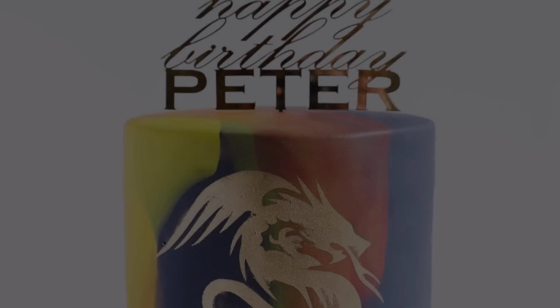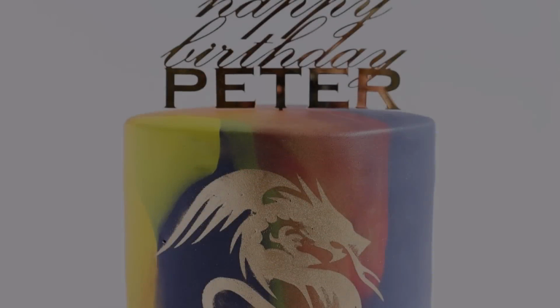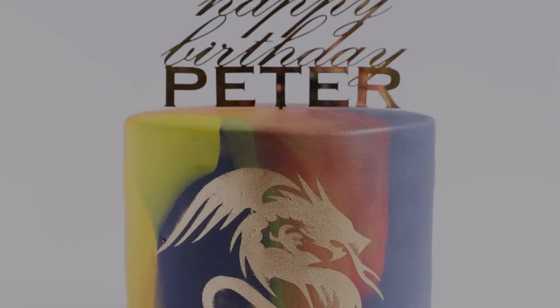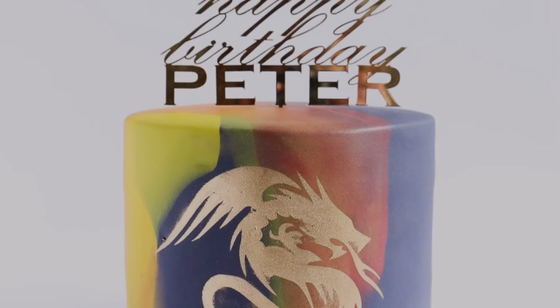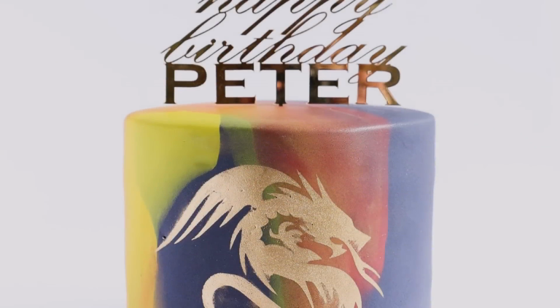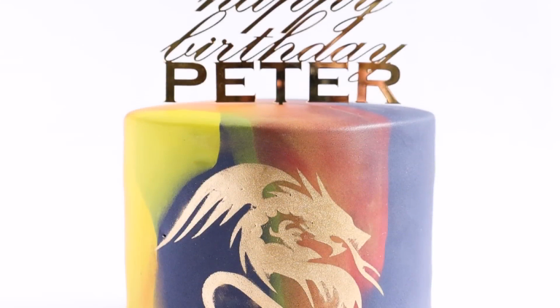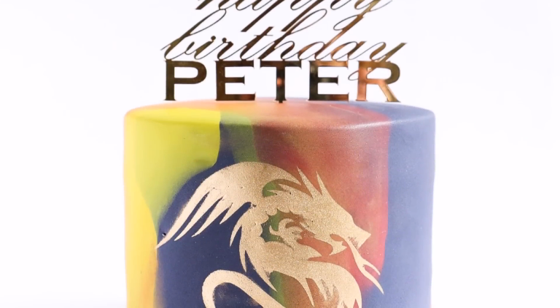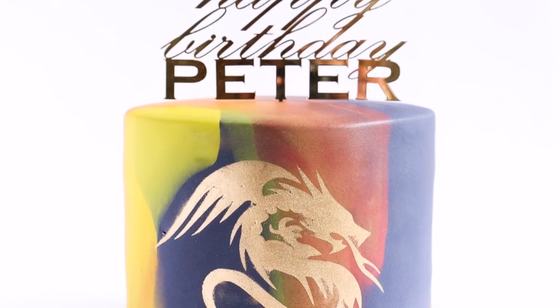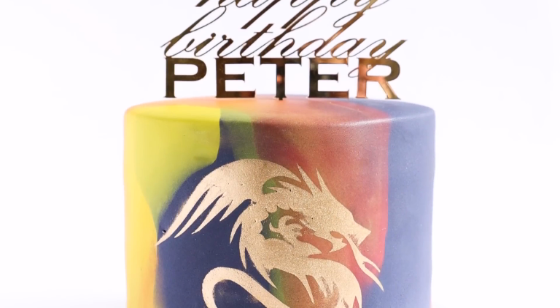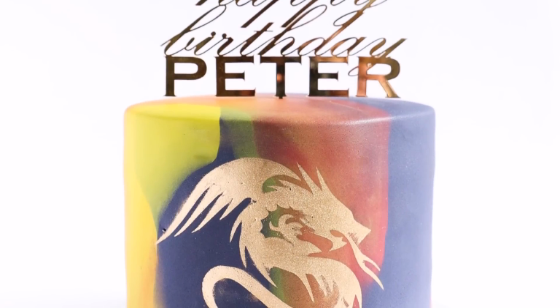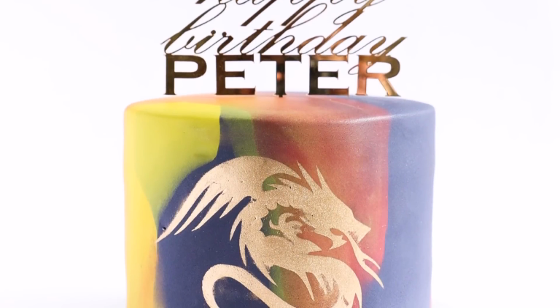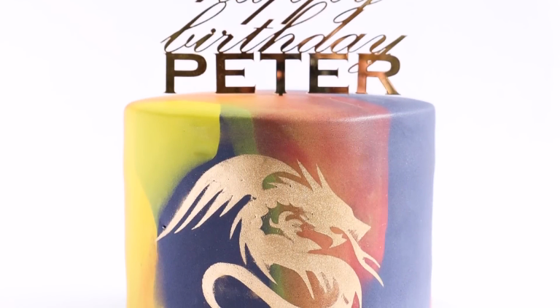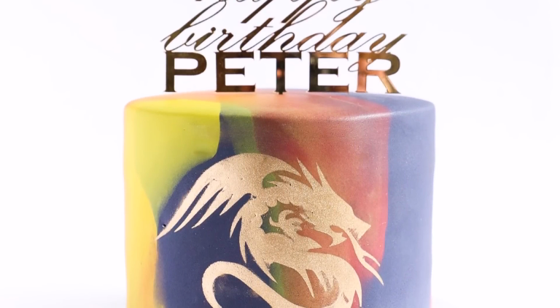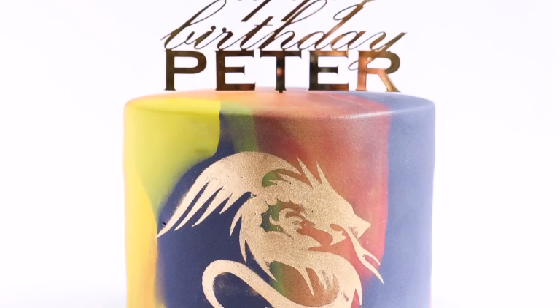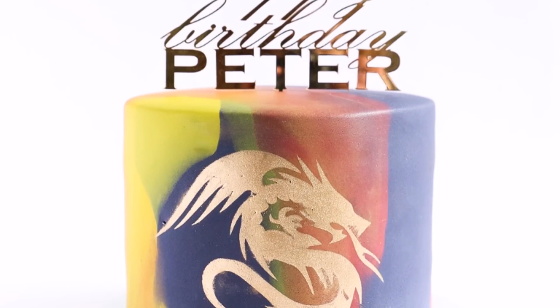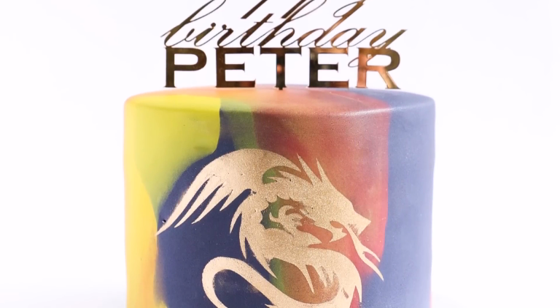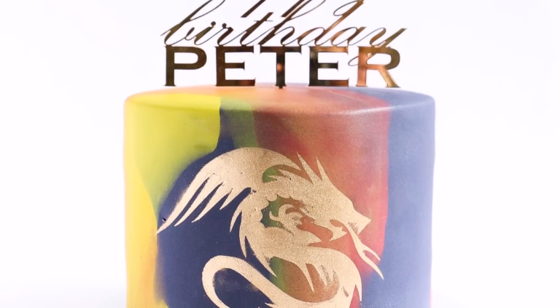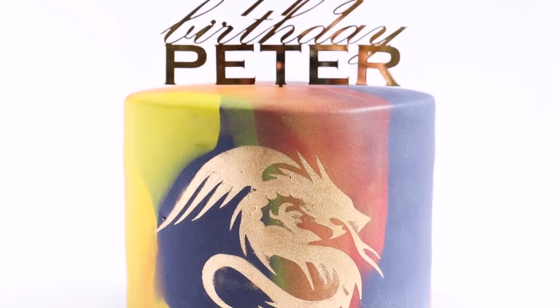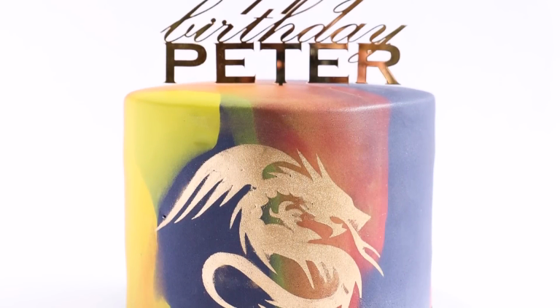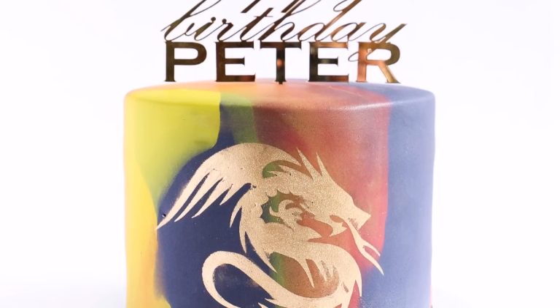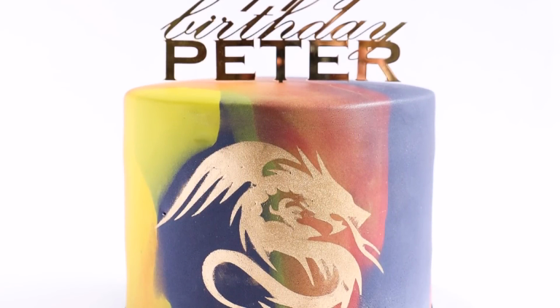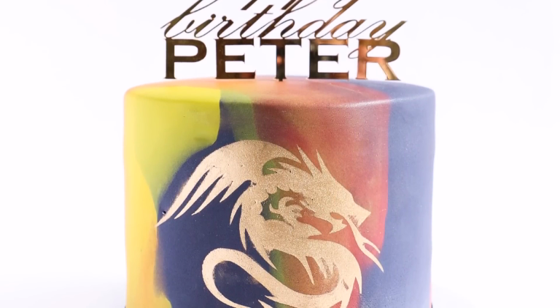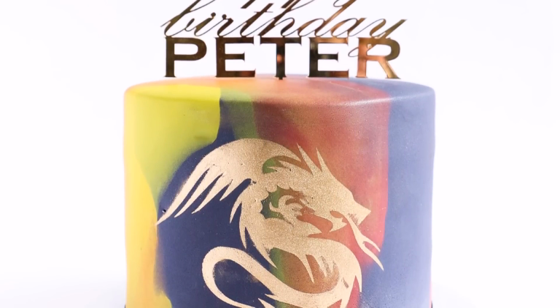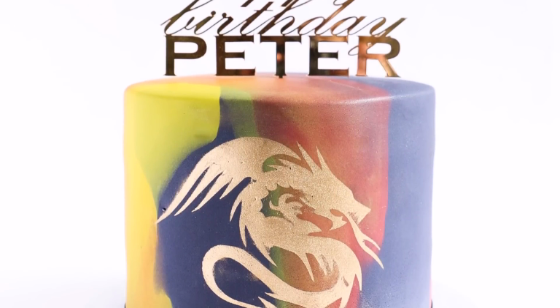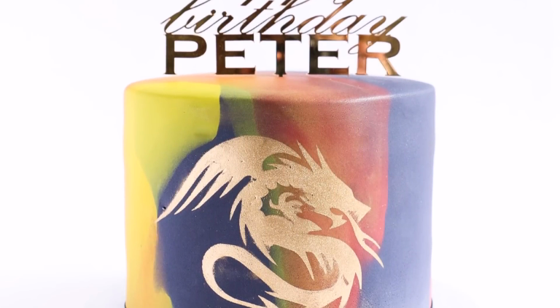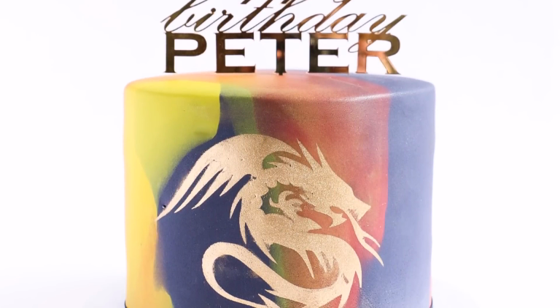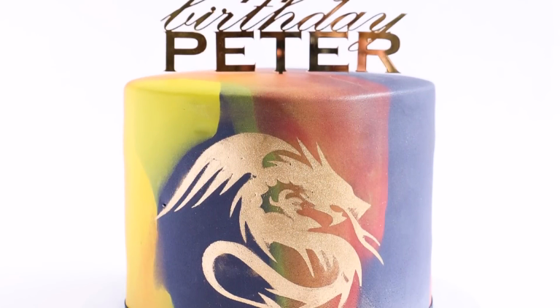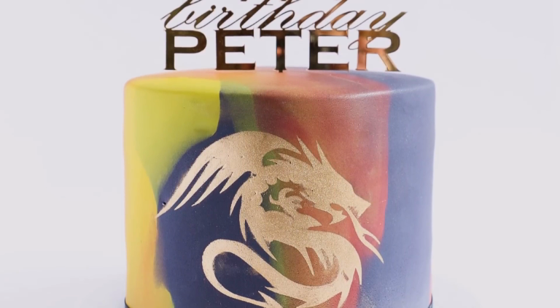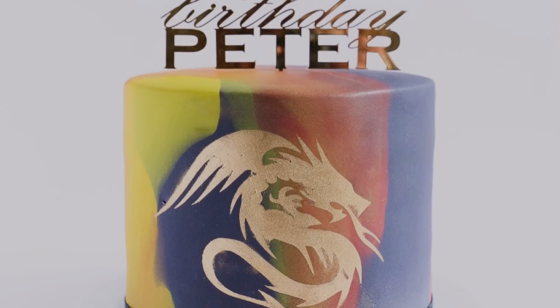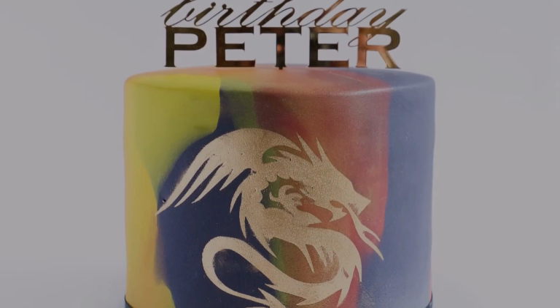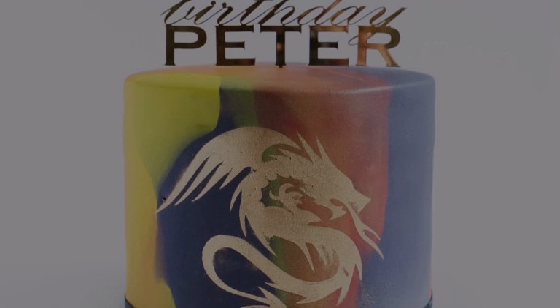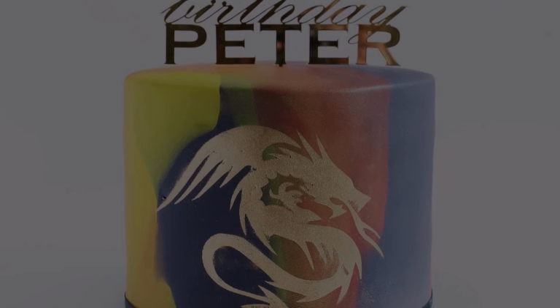Hey guys, welcome to Rosie's Dessert Spot. In this tutorial I'll be teaching you how to make this stenciled dragon marbled fondant cake.